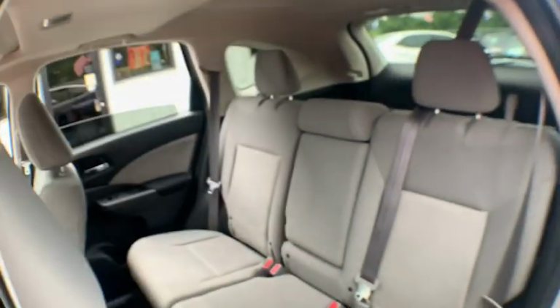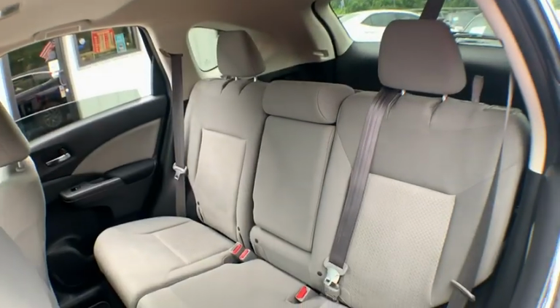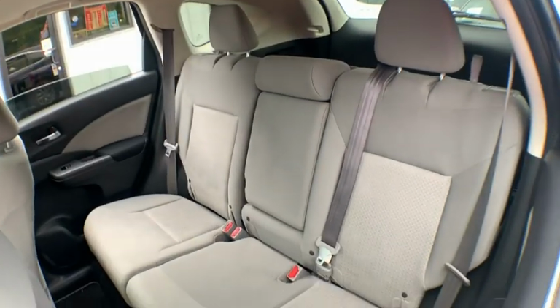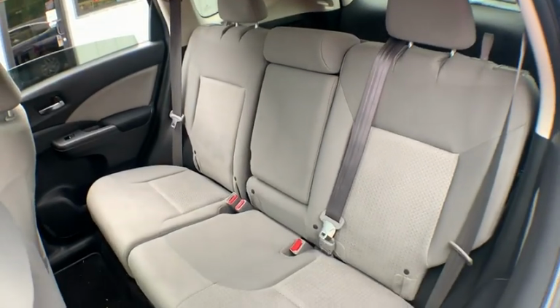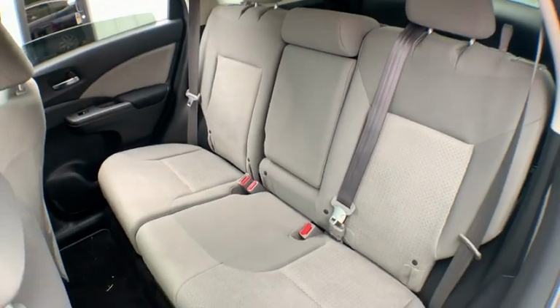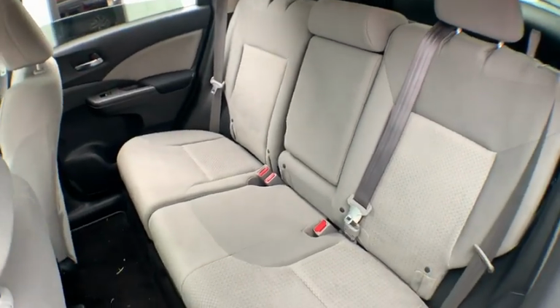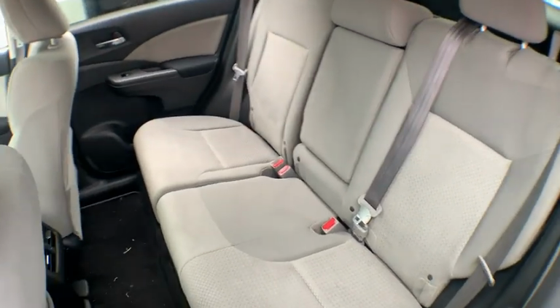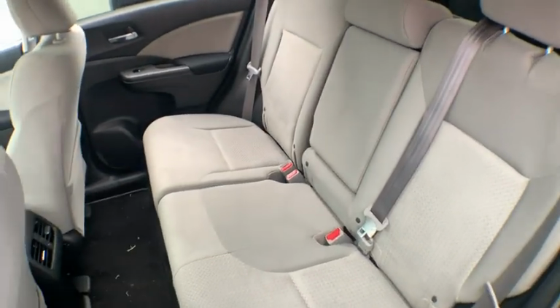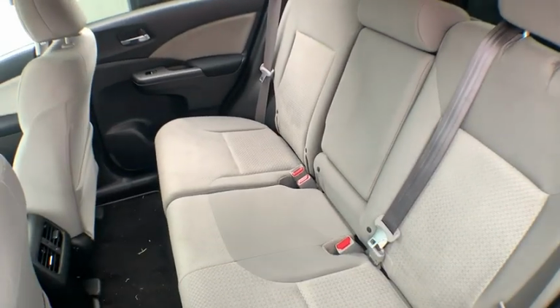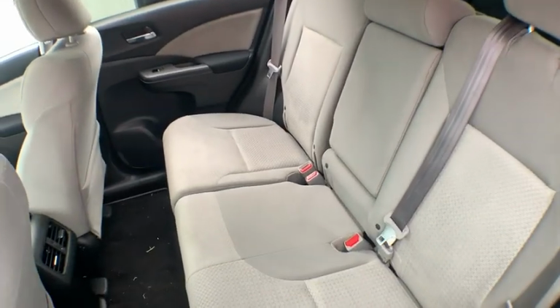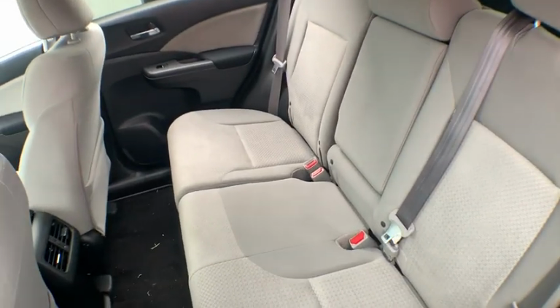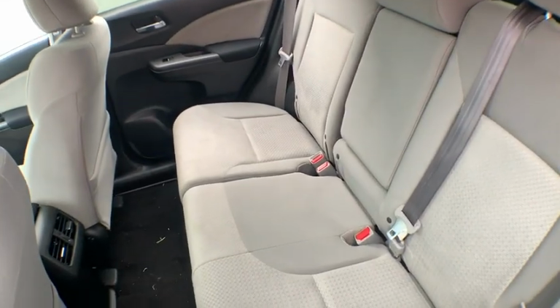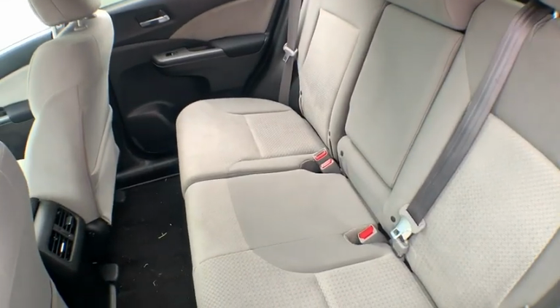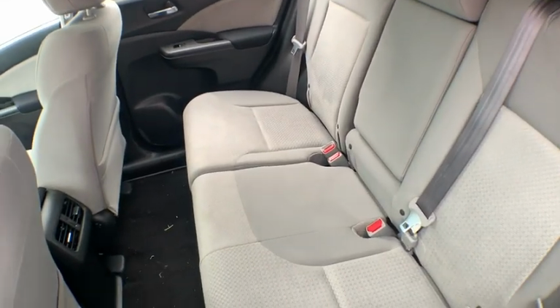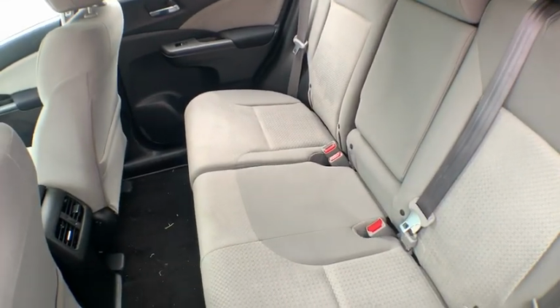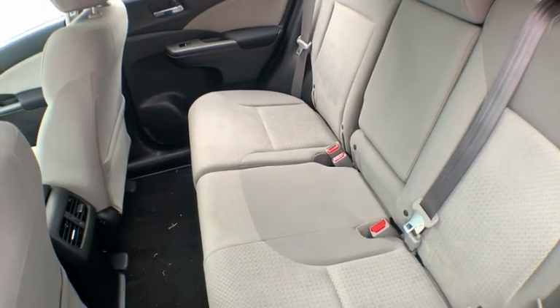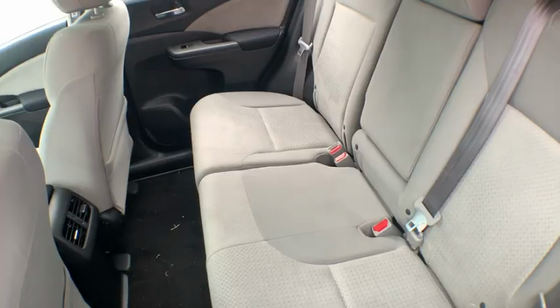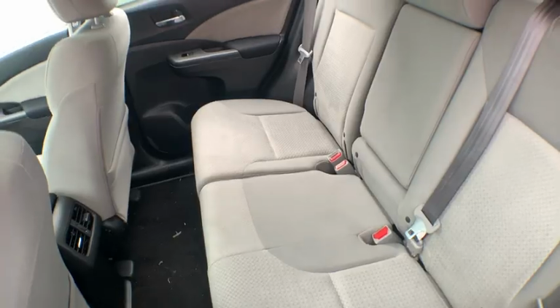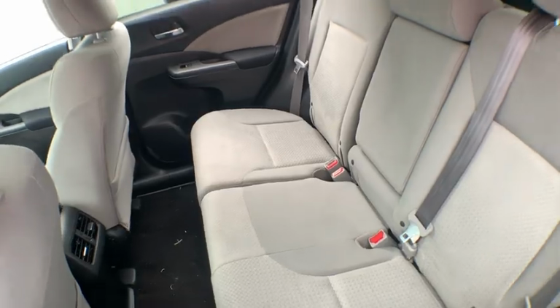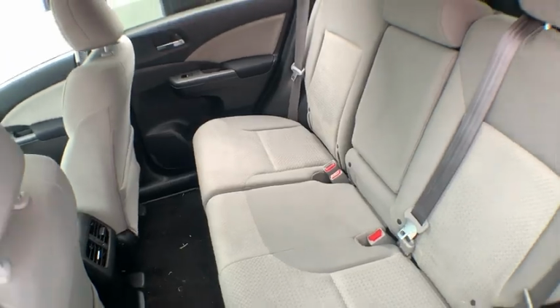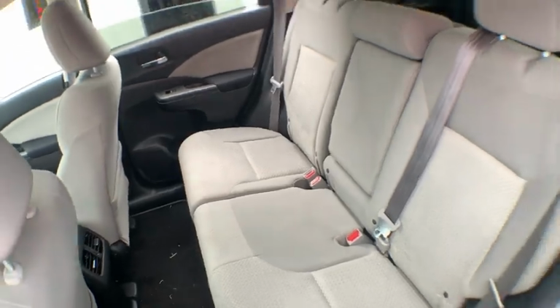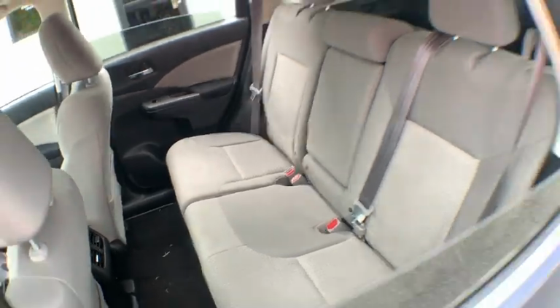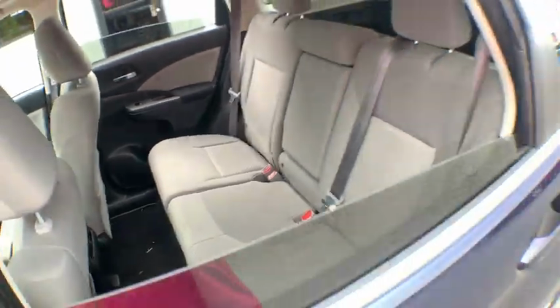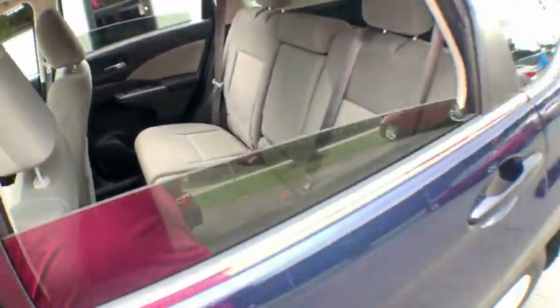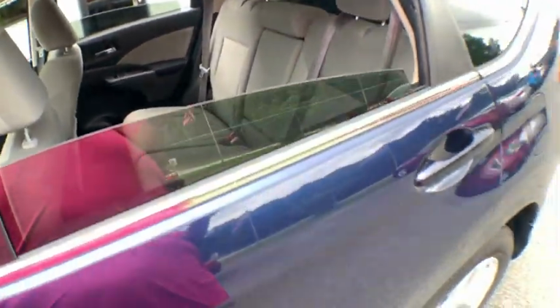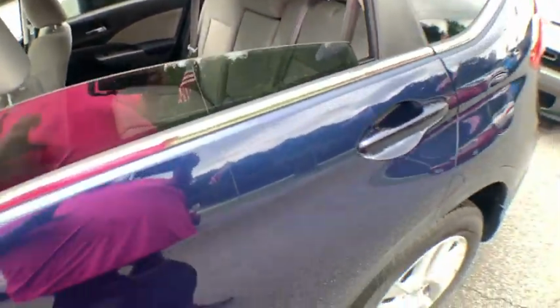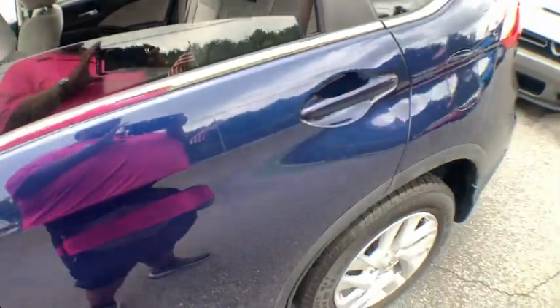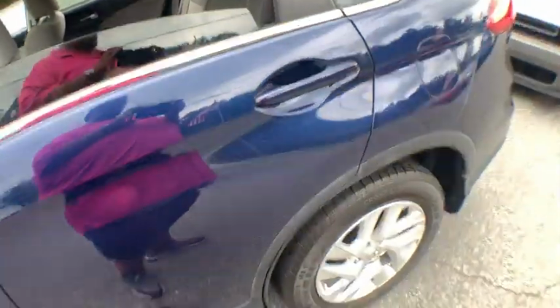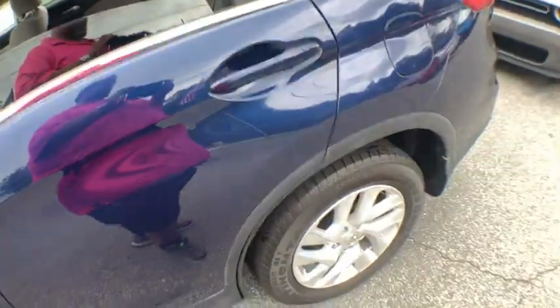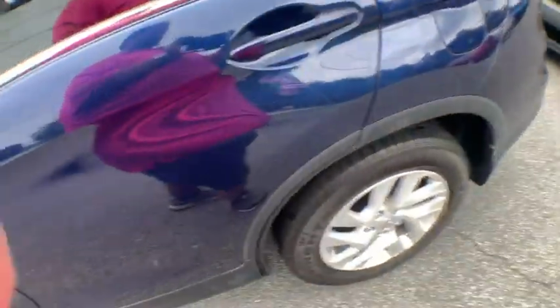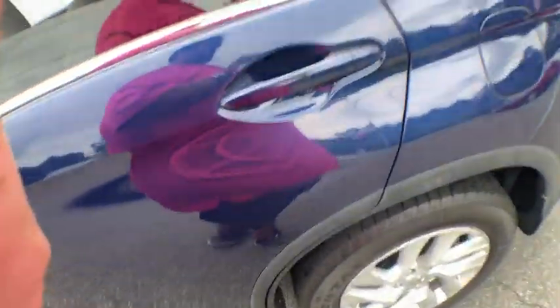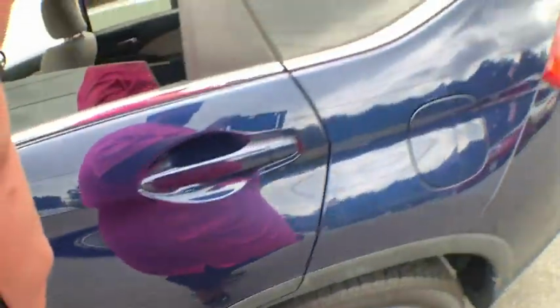Cloth upholstery, halogen headlamps, power mirrors, body color door handles, four-piece floor mat set, lumbar support.